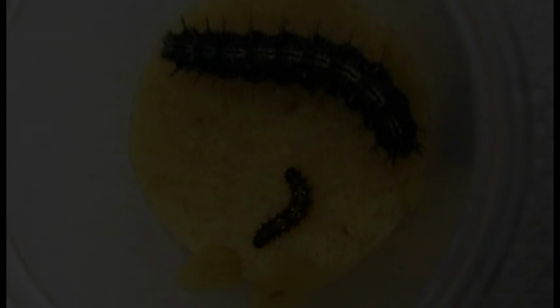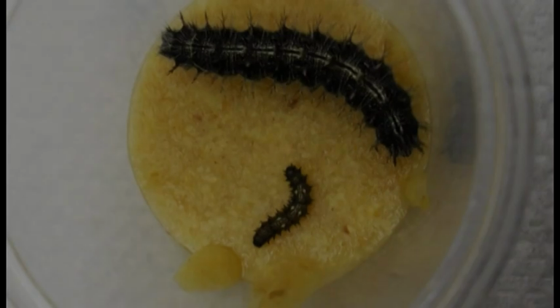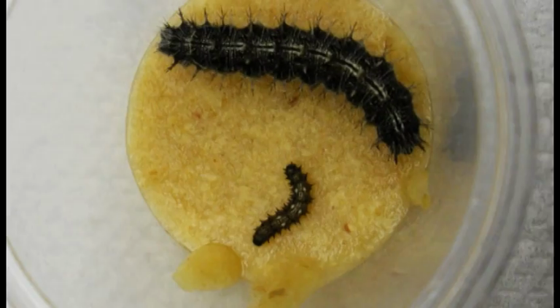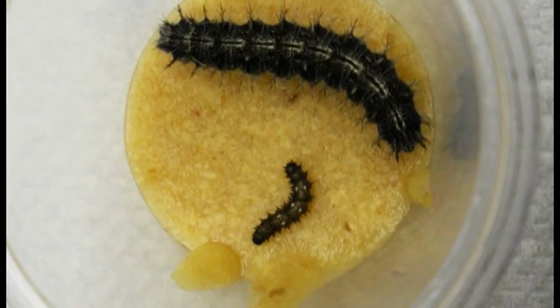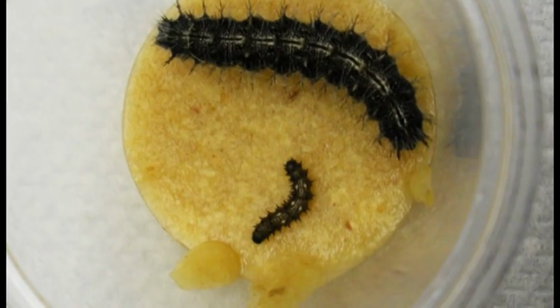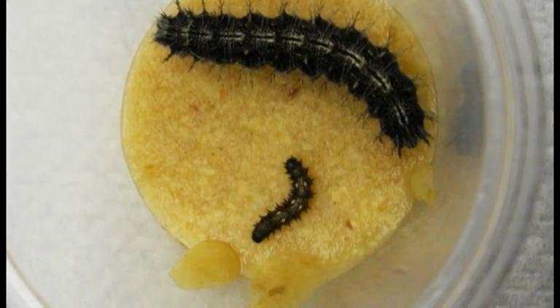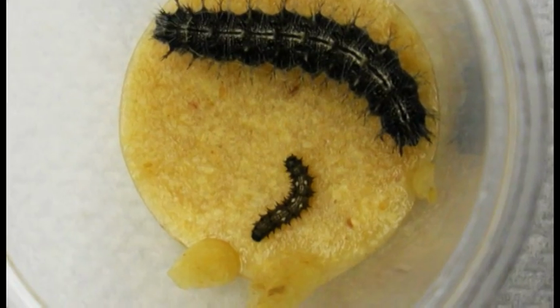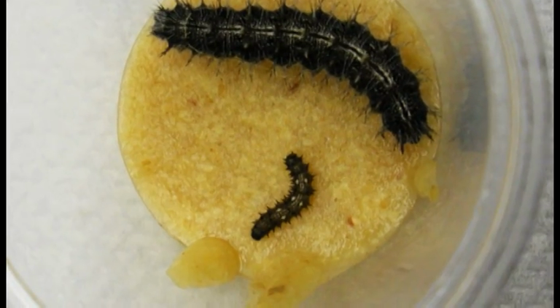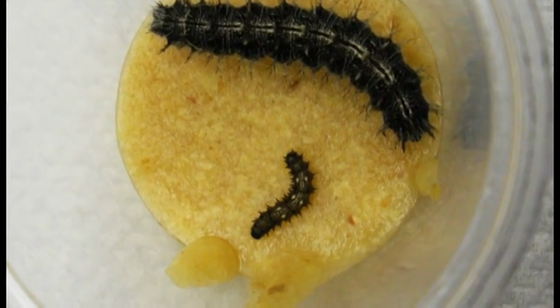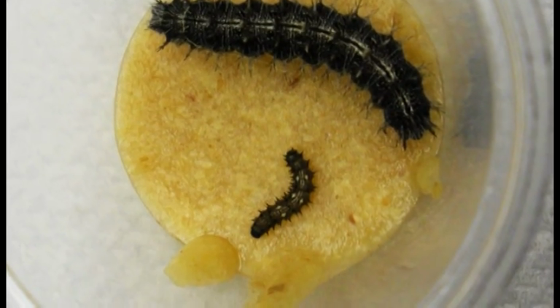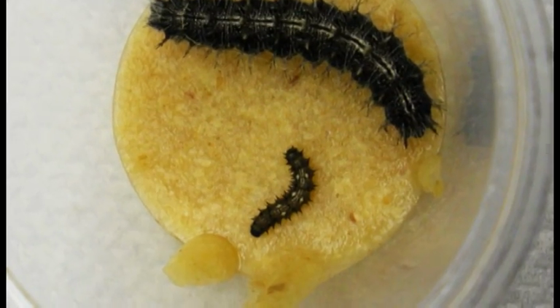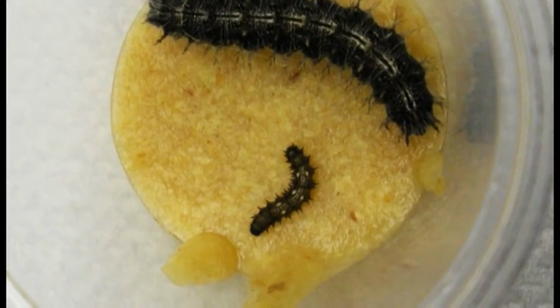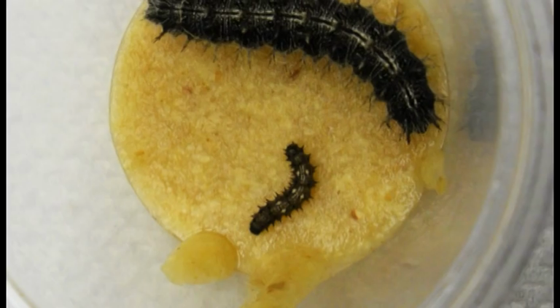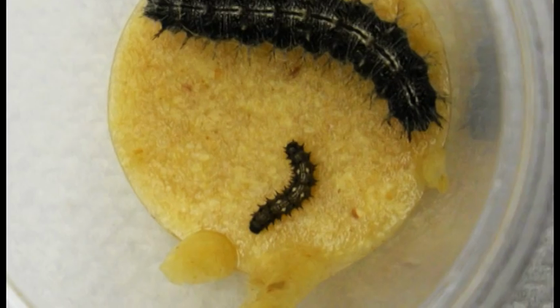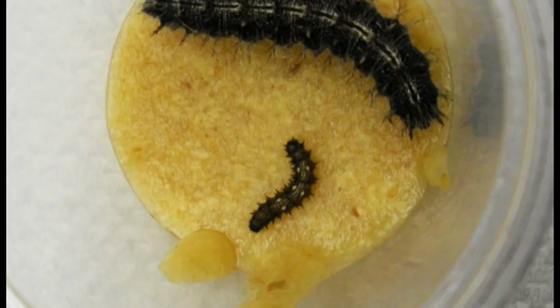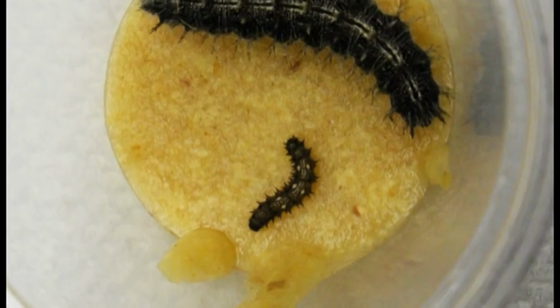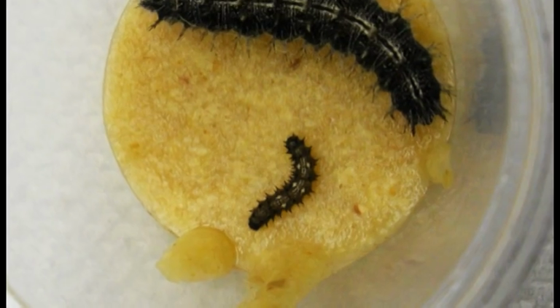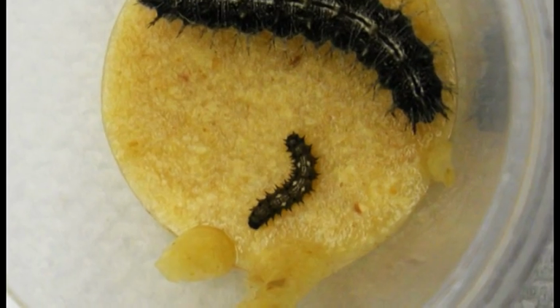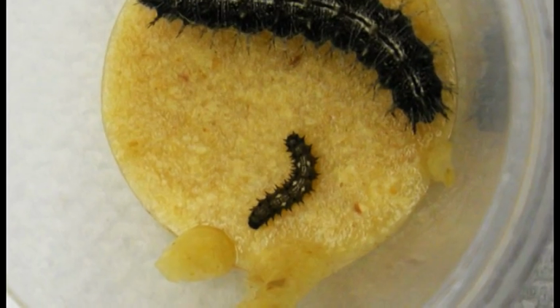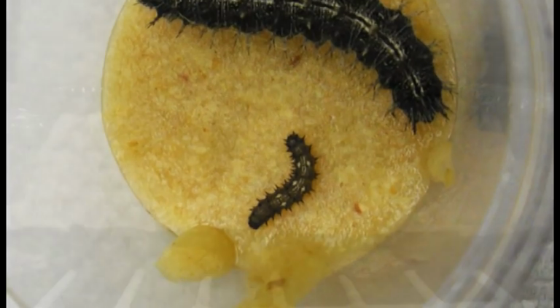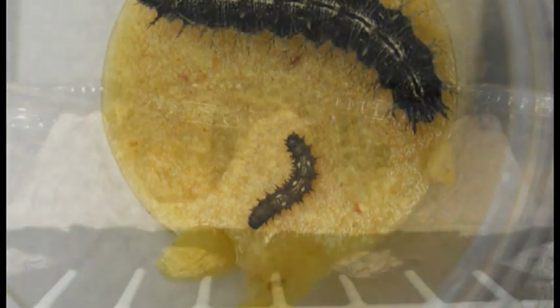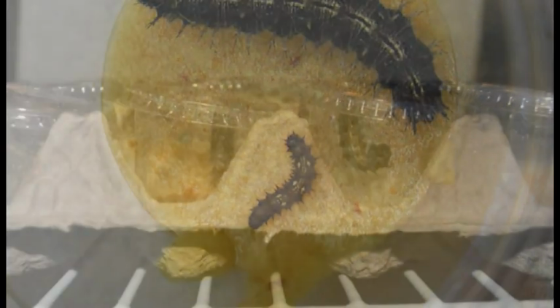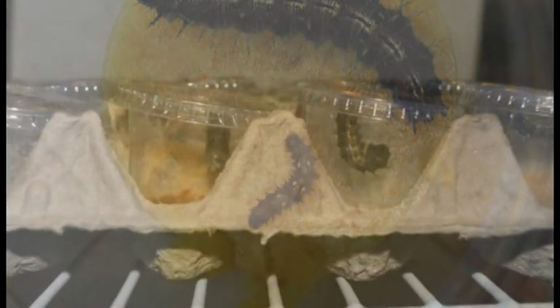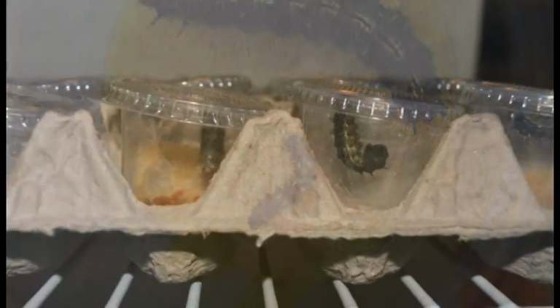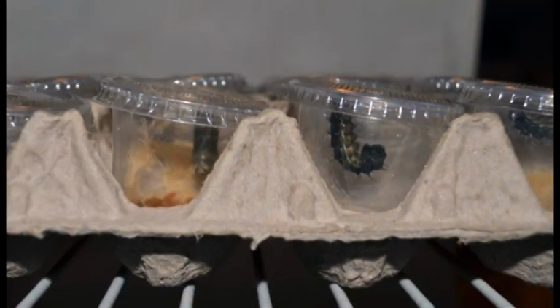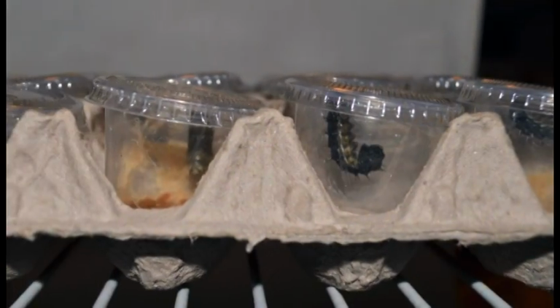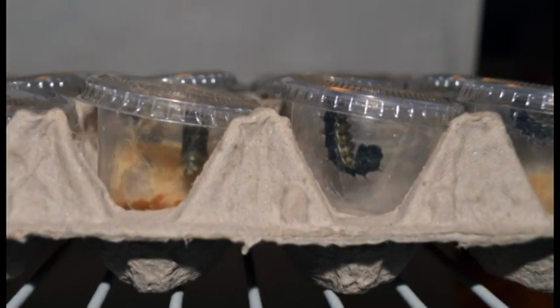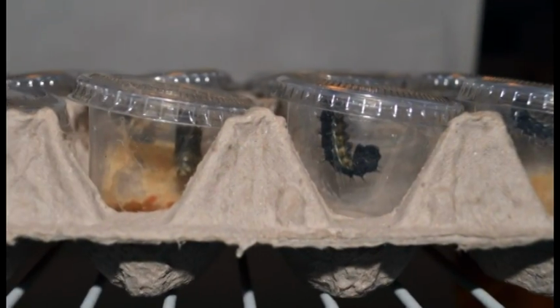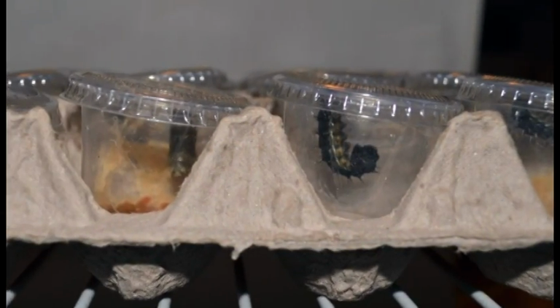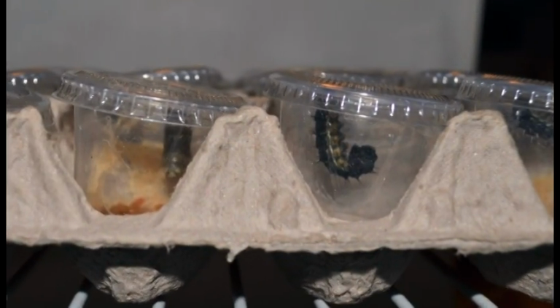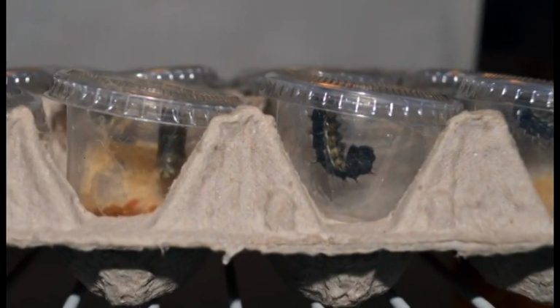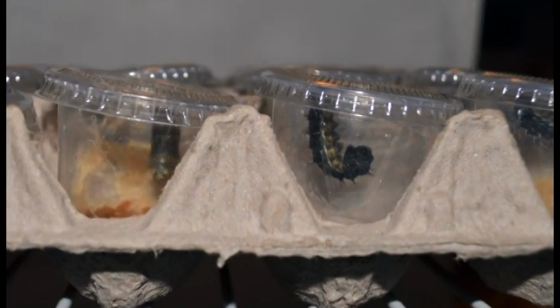Now, join us as we observe the birth of a butterfly.